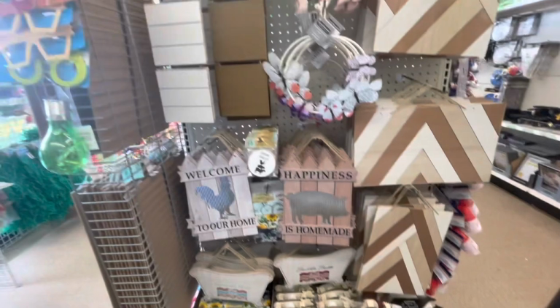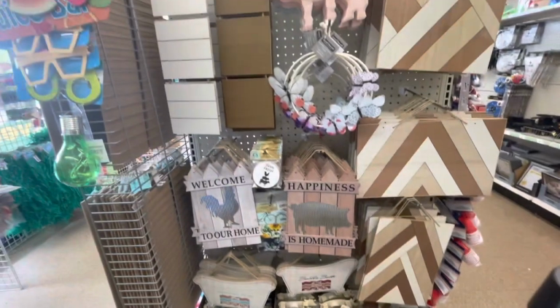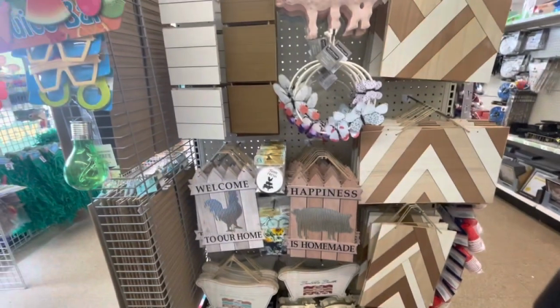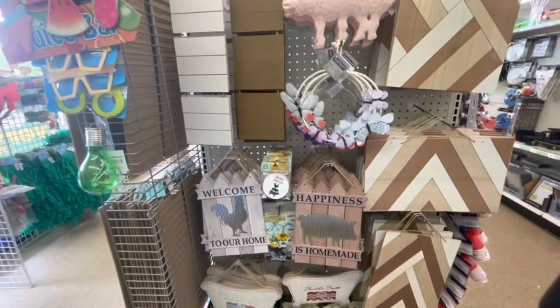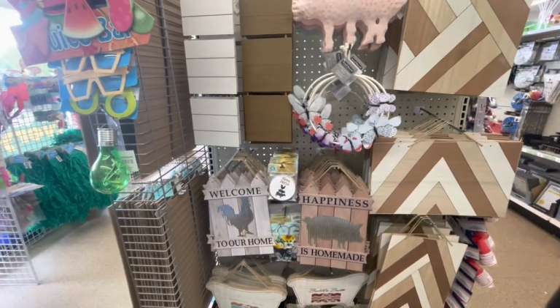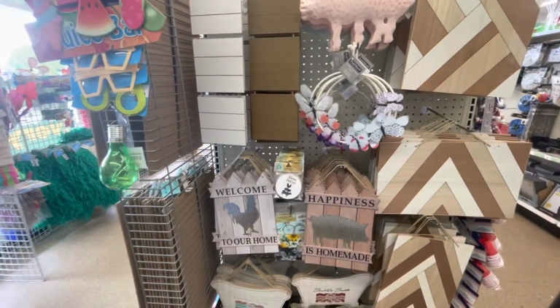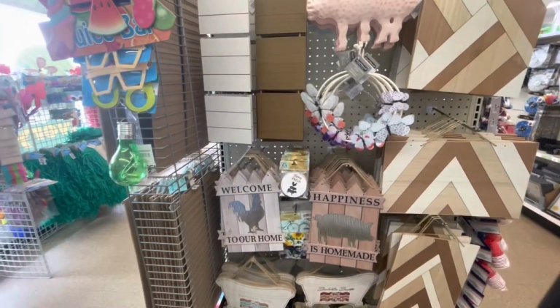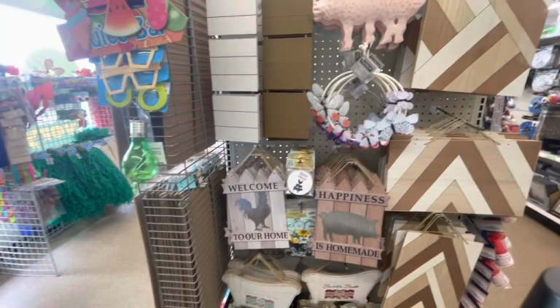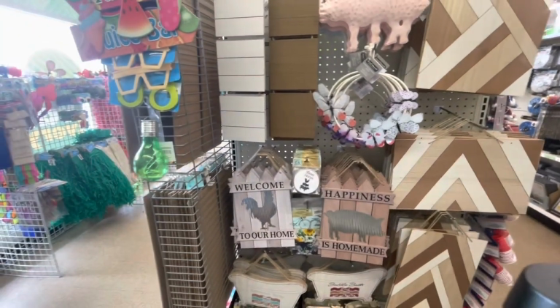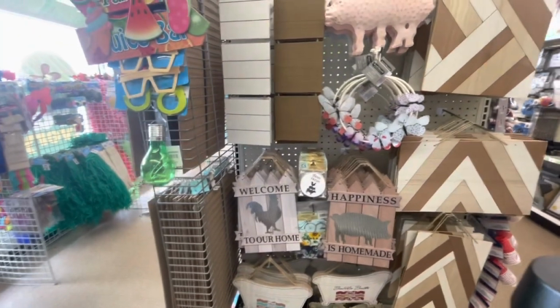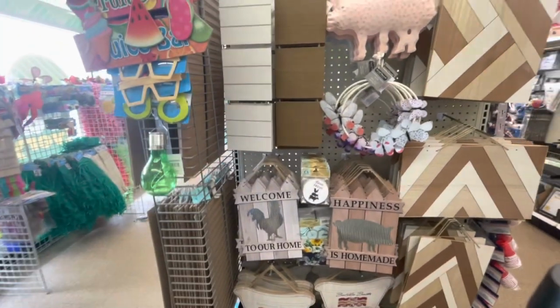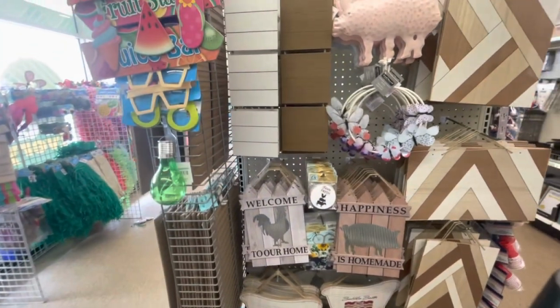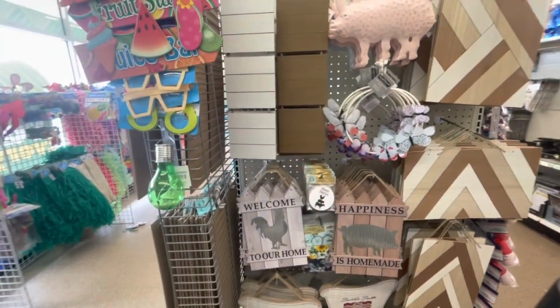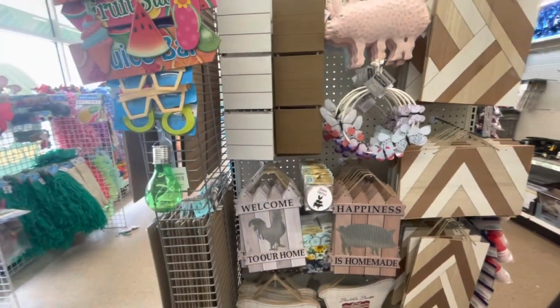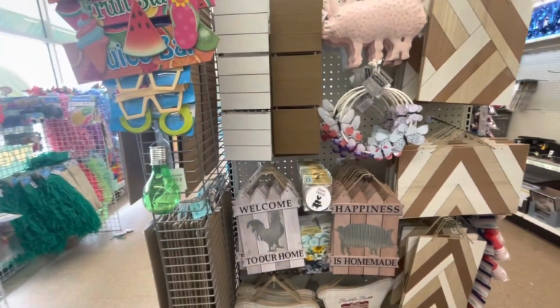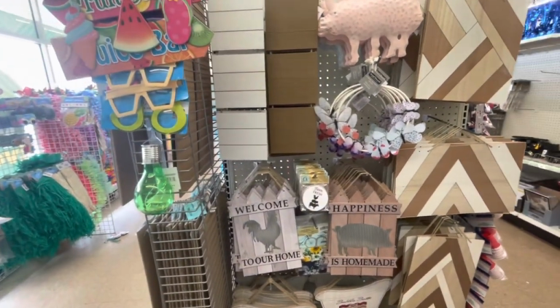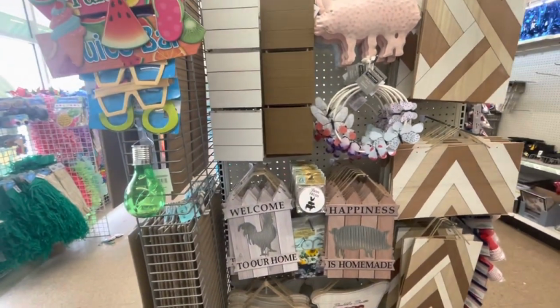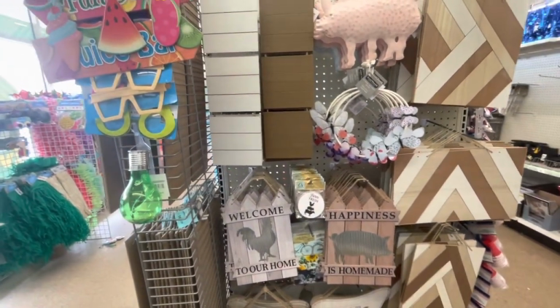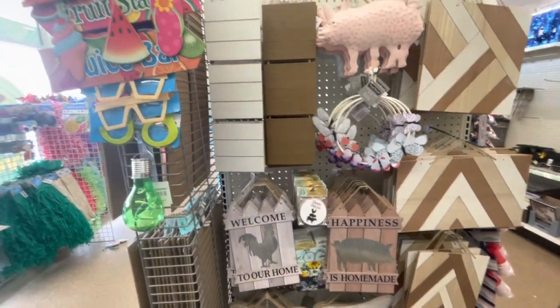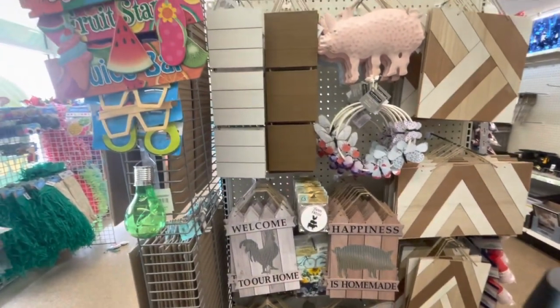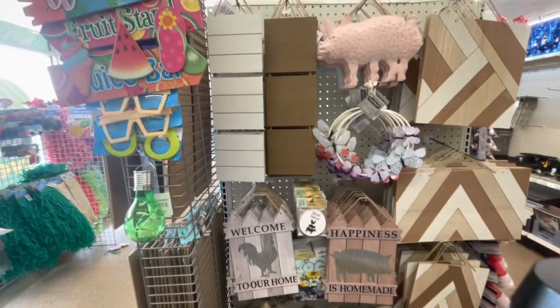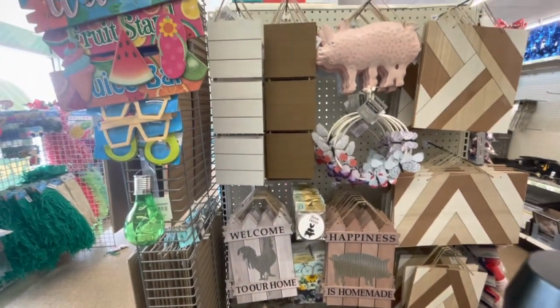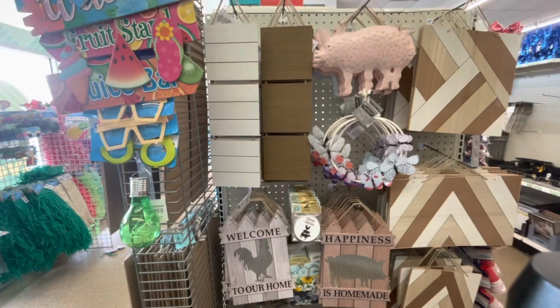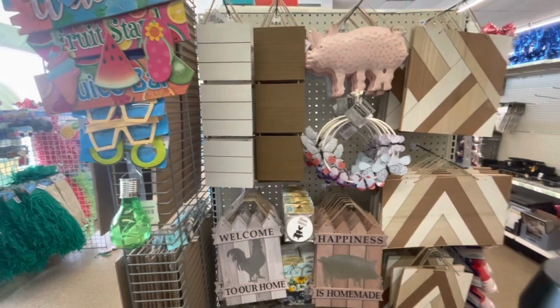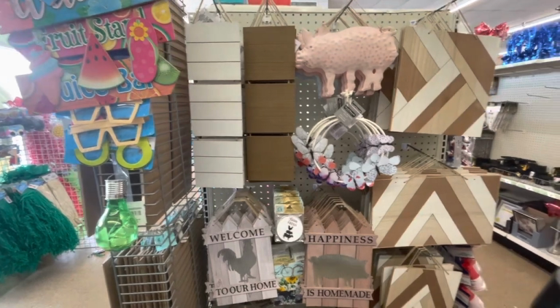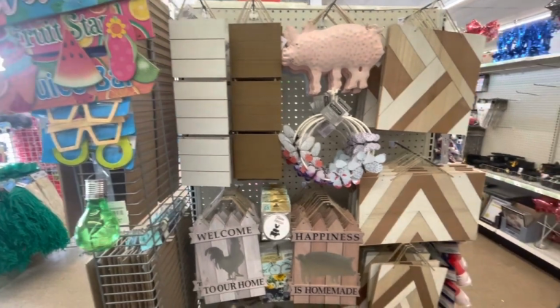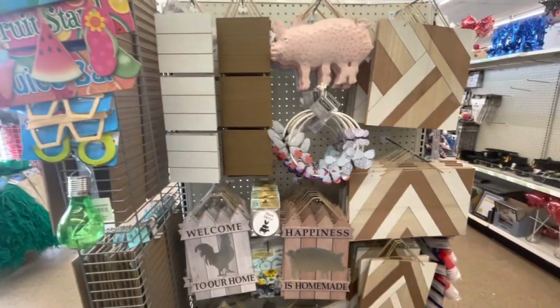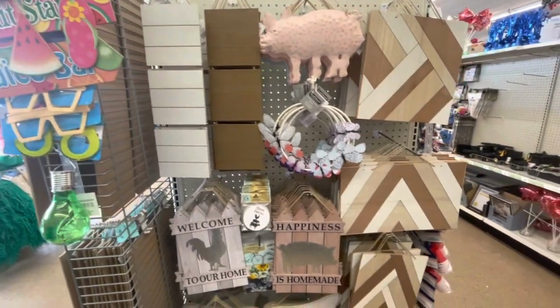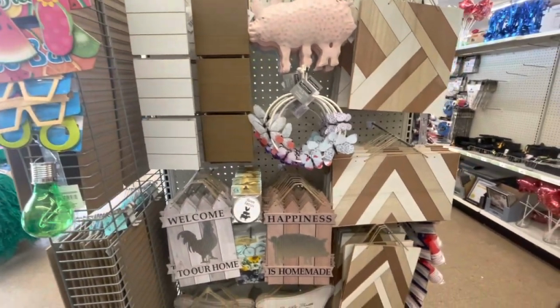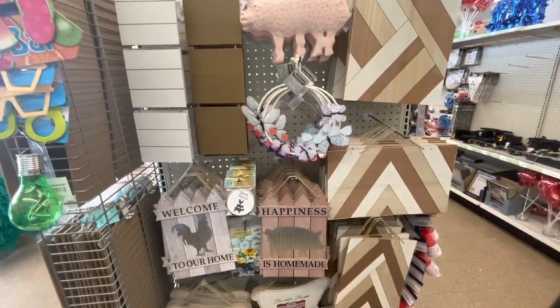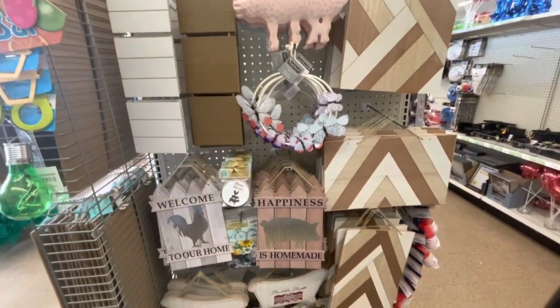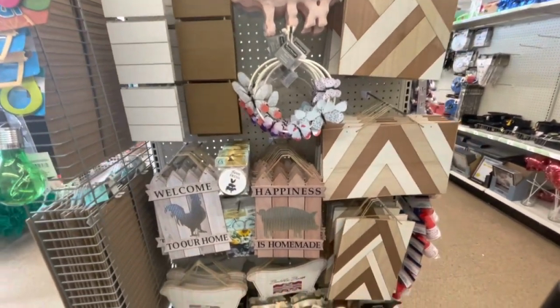Hey guys, welcome back to the channel. I'm back at the Dollar Tree again. I'm on a Dollar Tree fix here to see what new items they have.